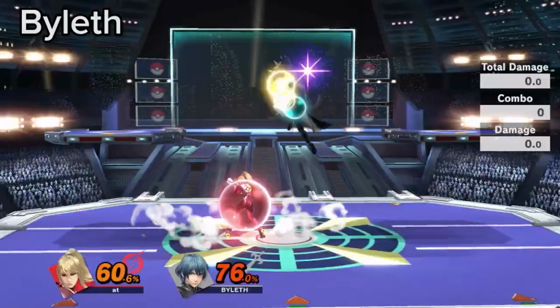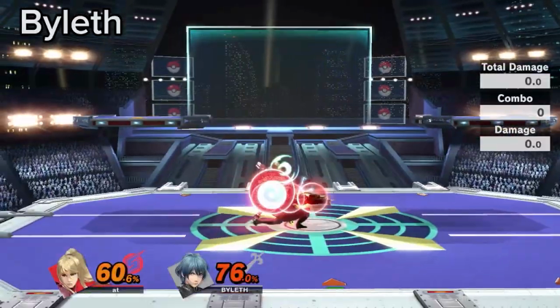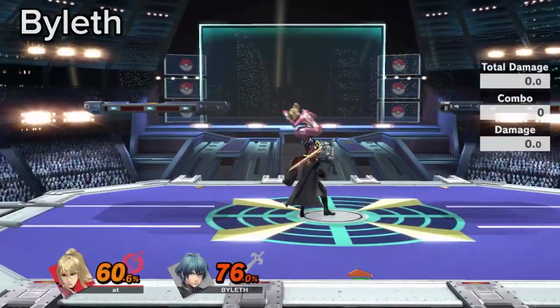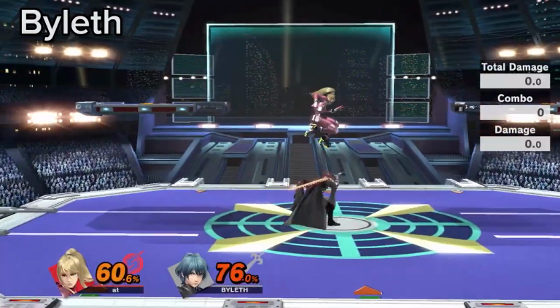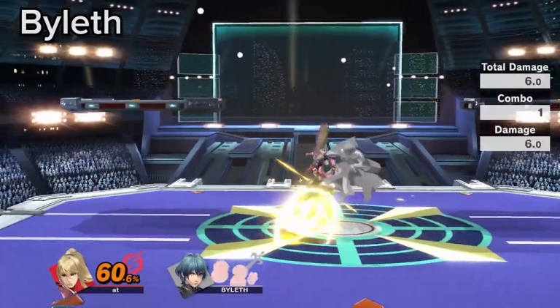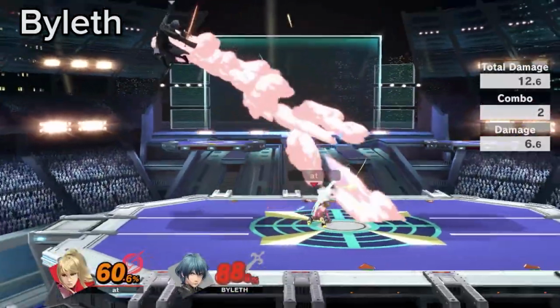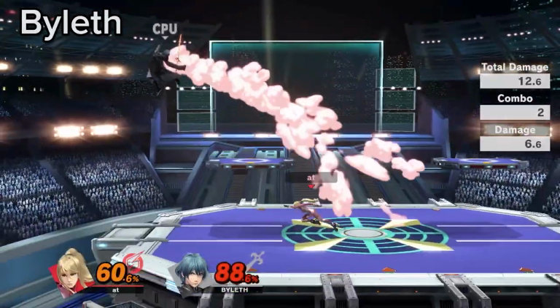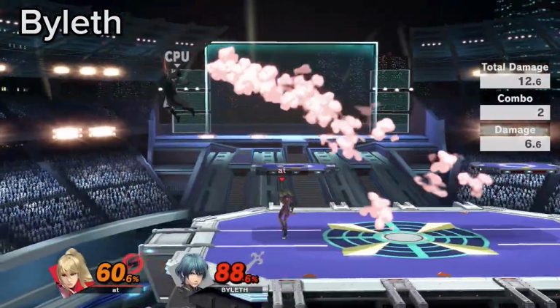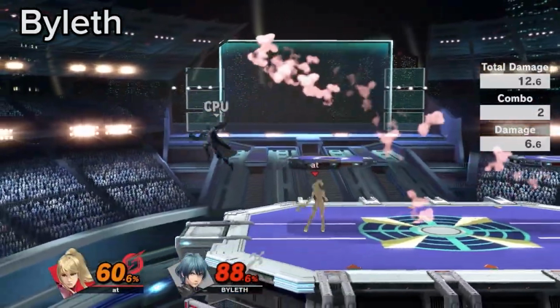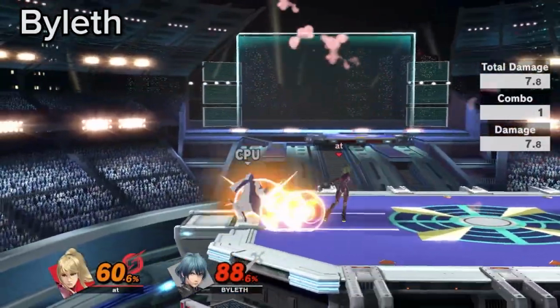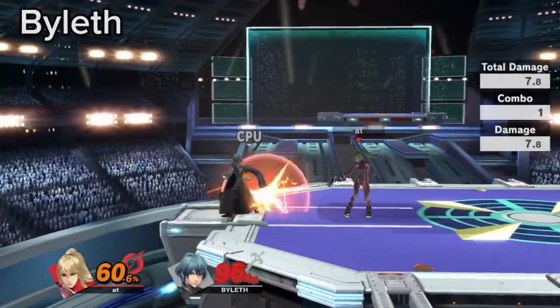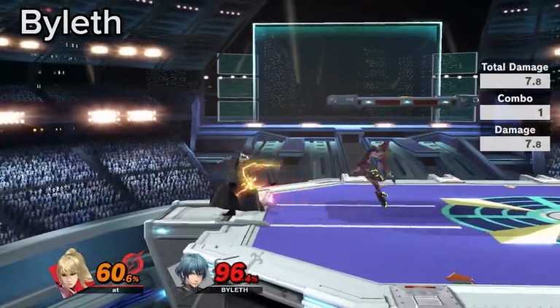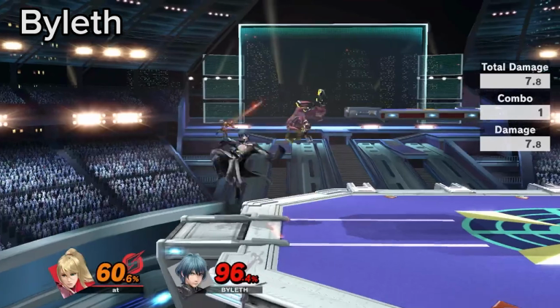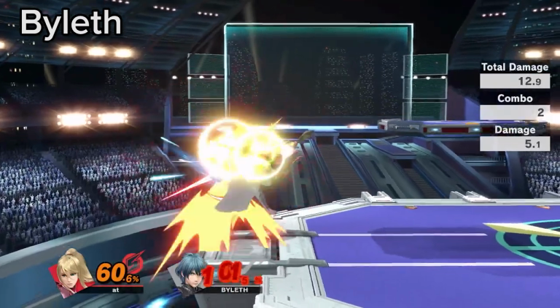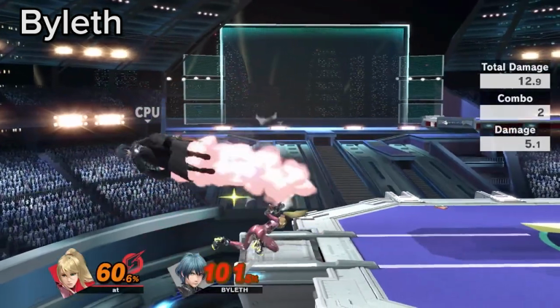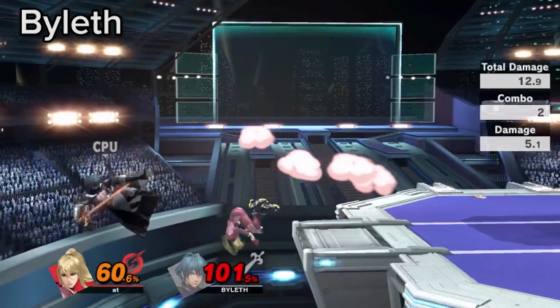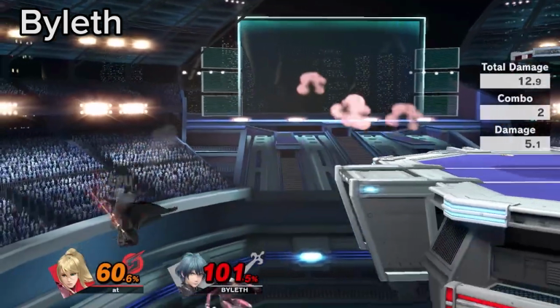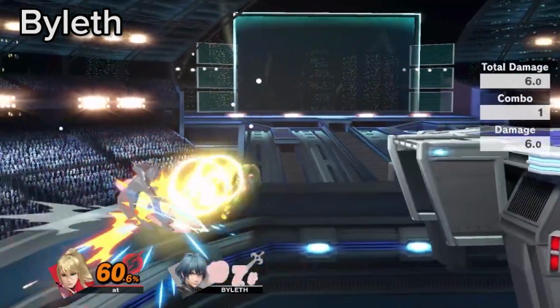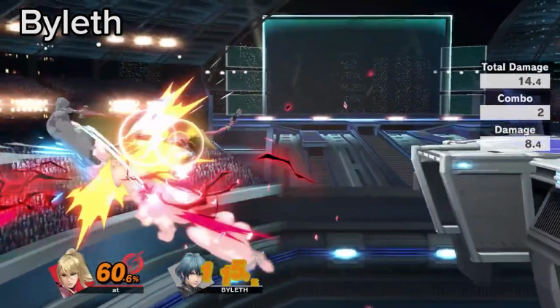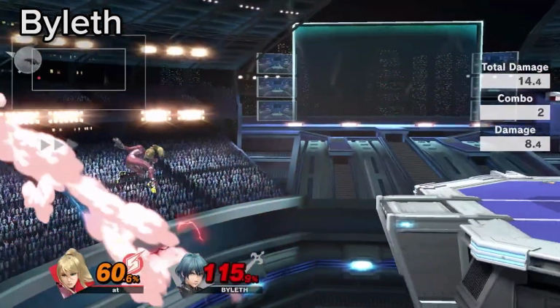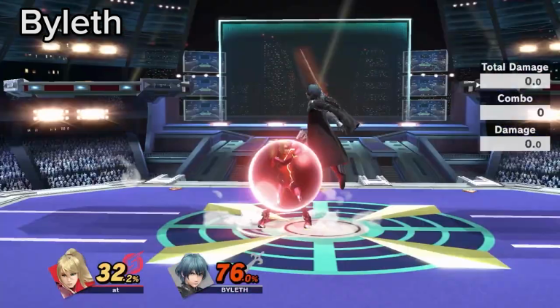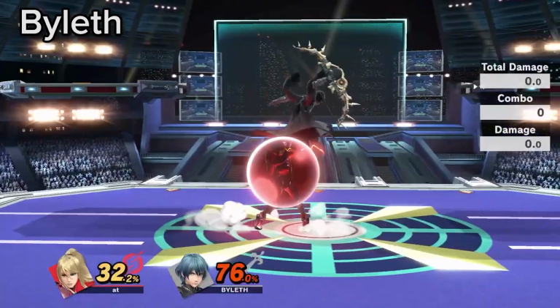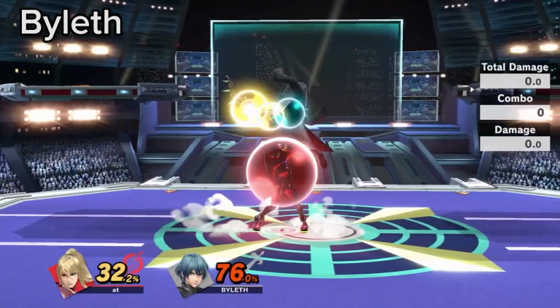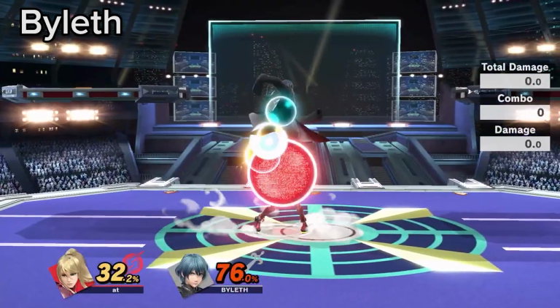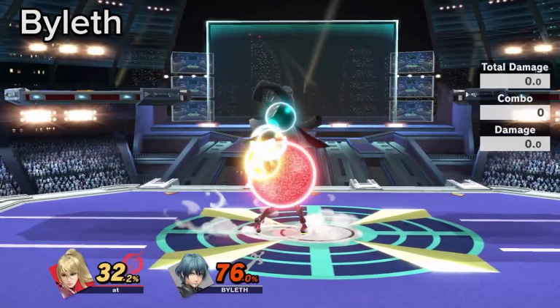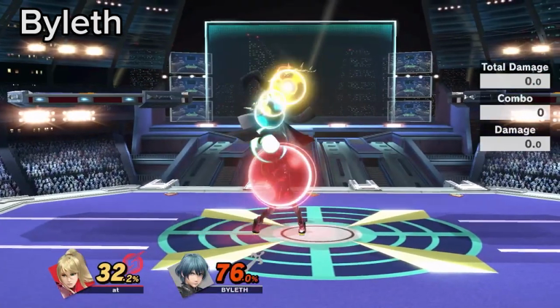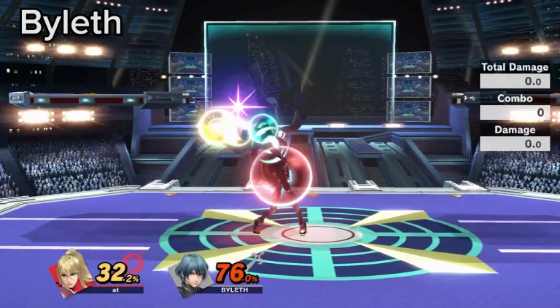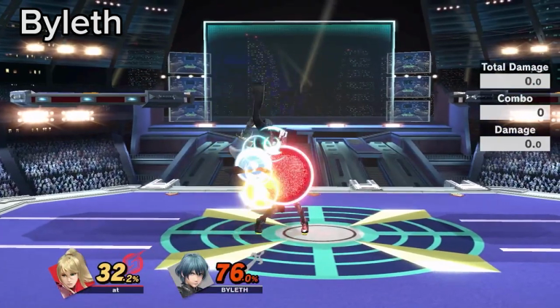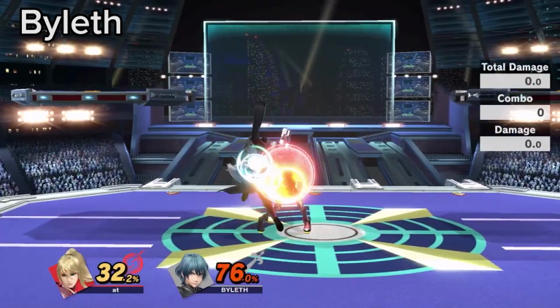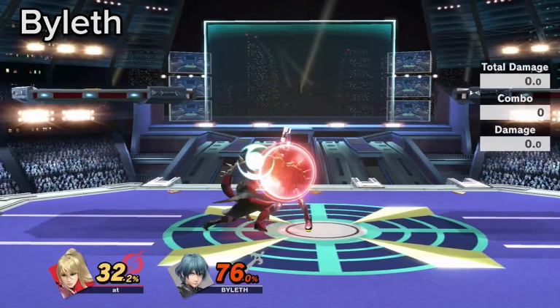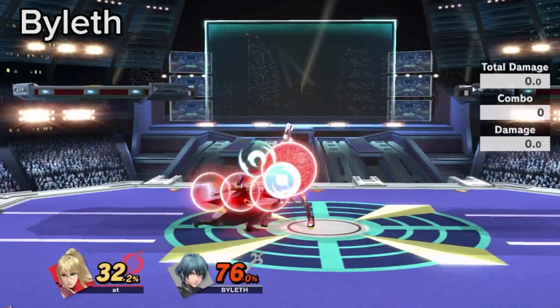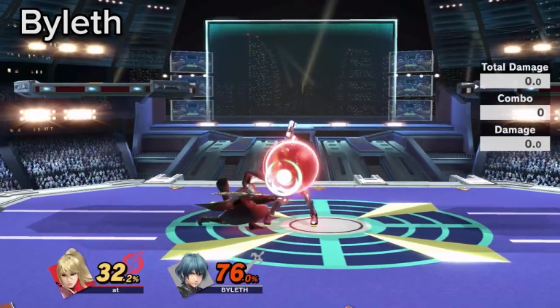If Byleth falls on your shield with Nair, you can punish with footstool out of shield. Be ready to angle shield up if they have hit your shield before this.